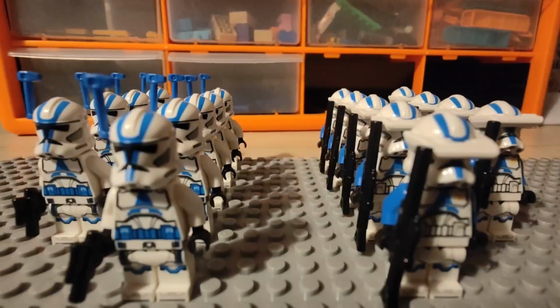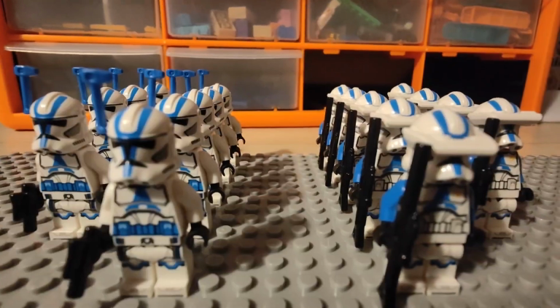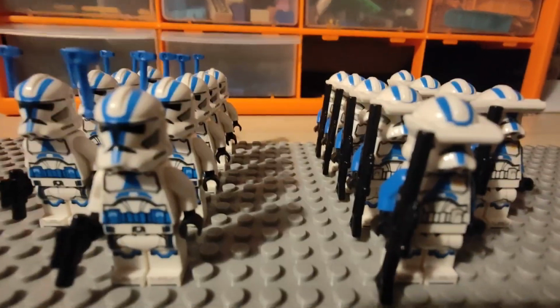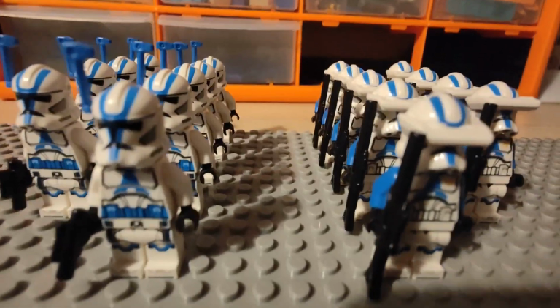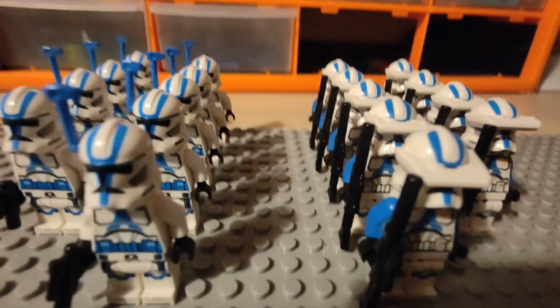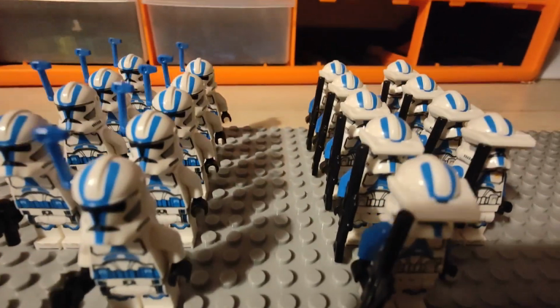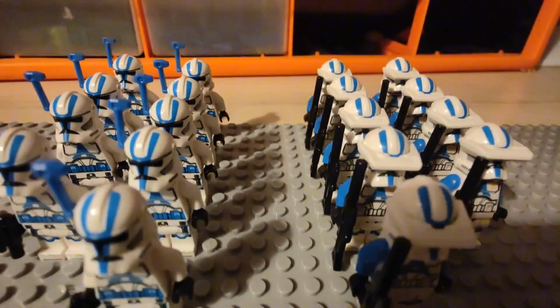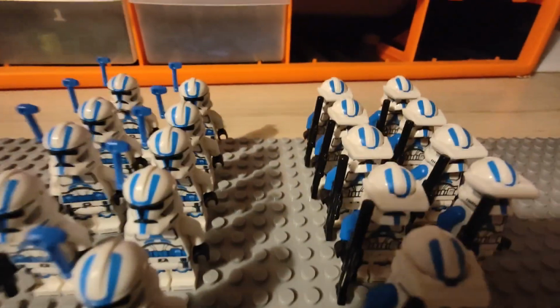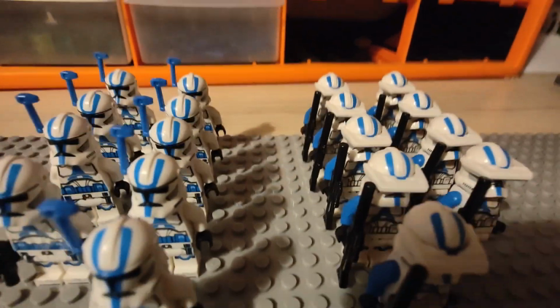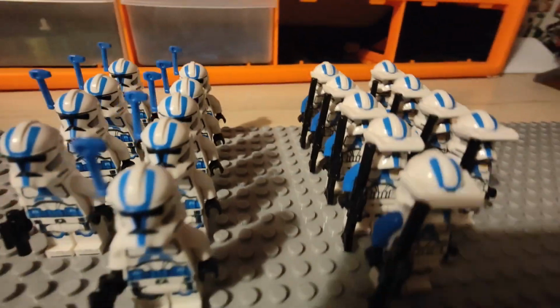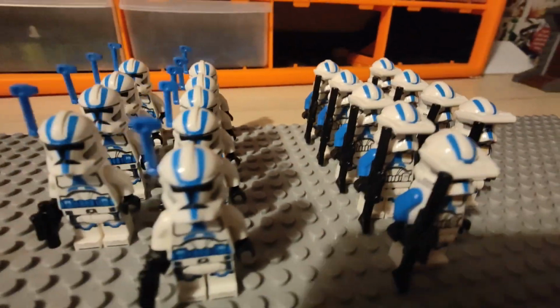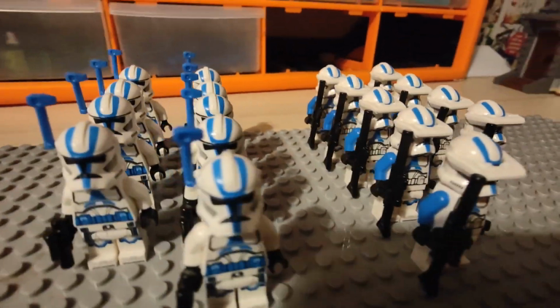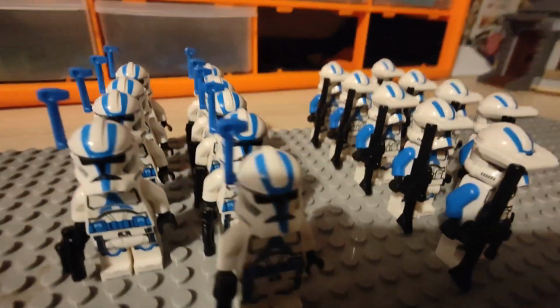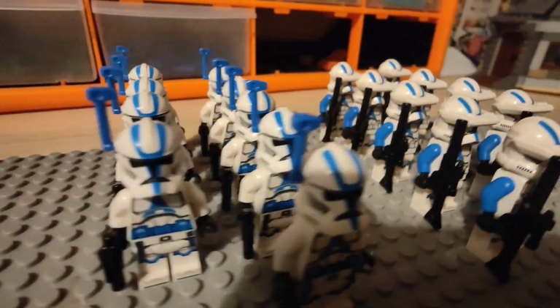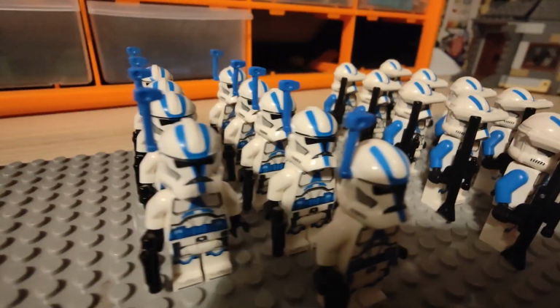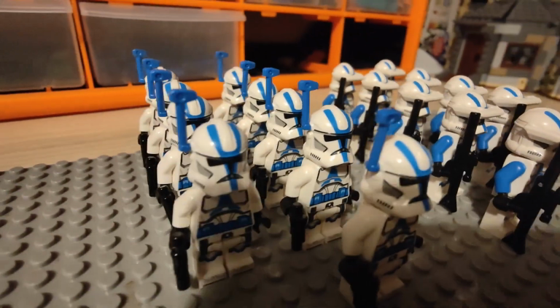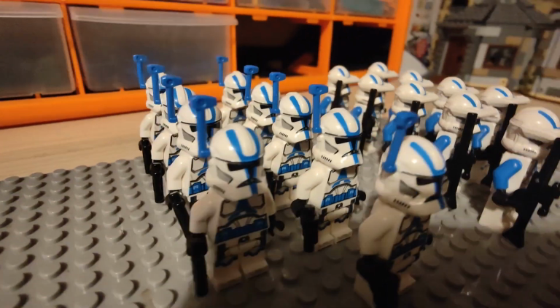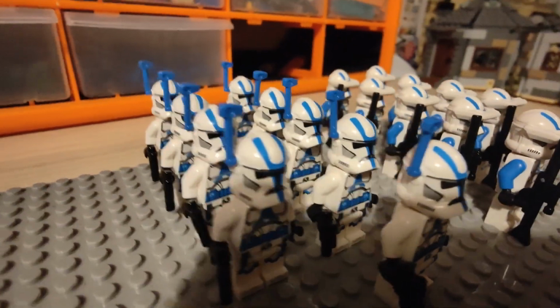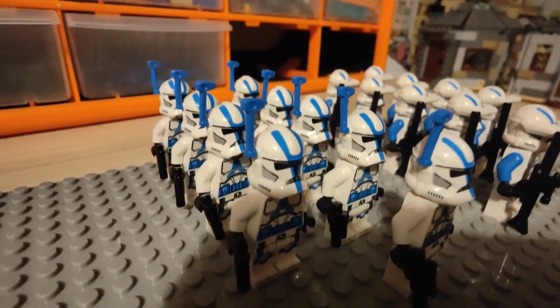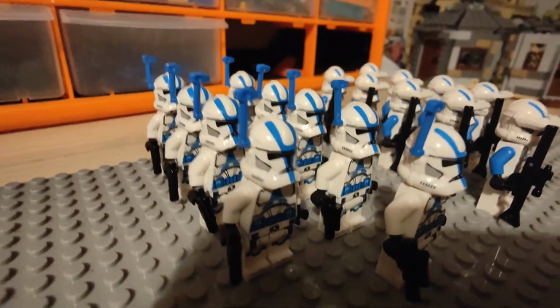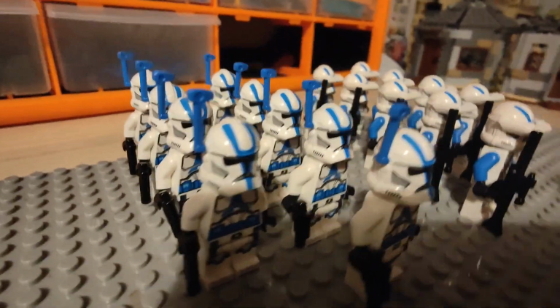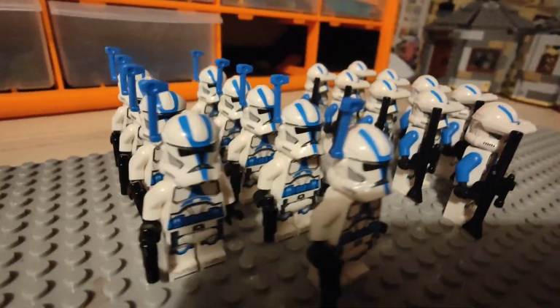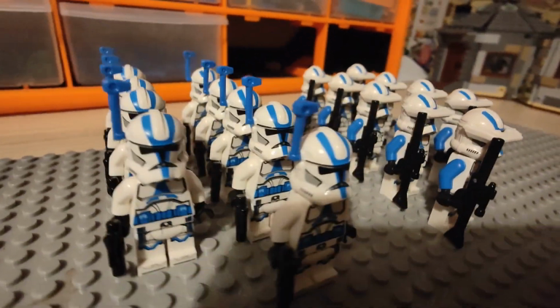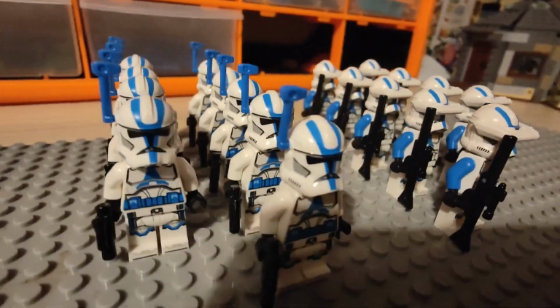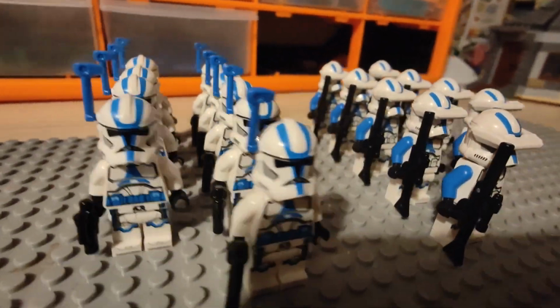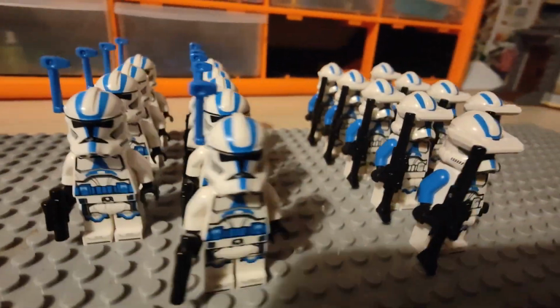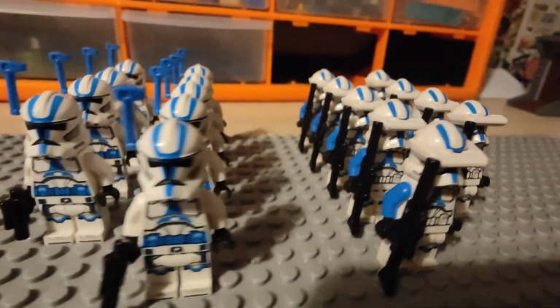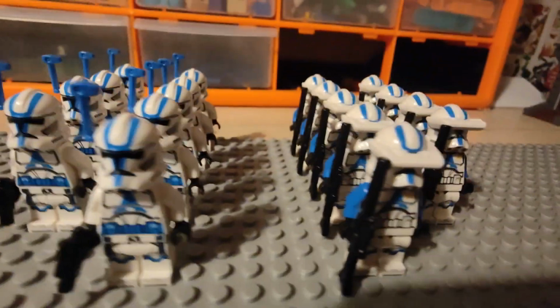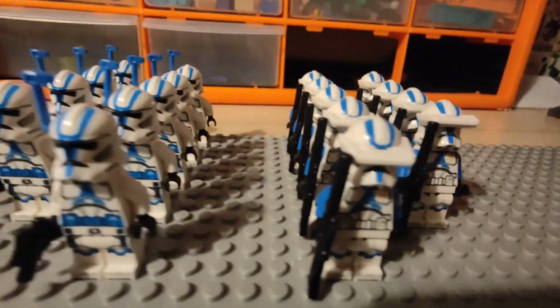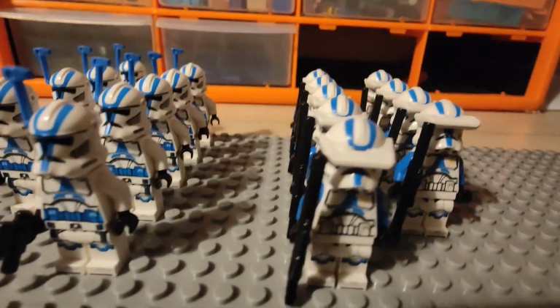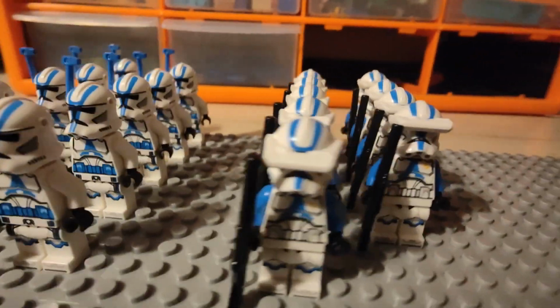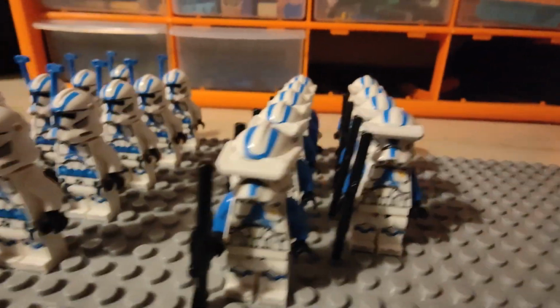Moving on to the officers and specialist troopers. These came in the same set as the heavy troopers. I have around nine of them both.